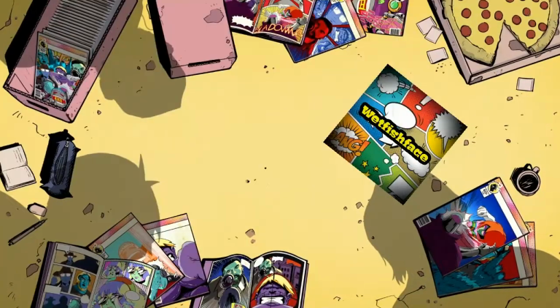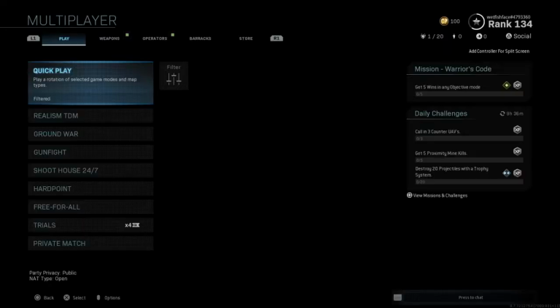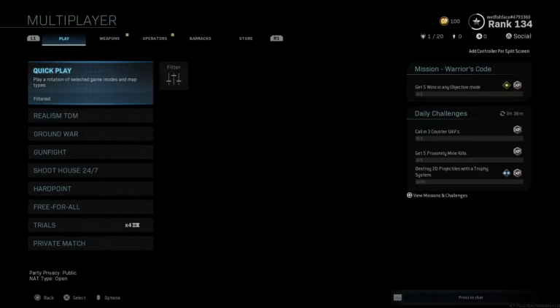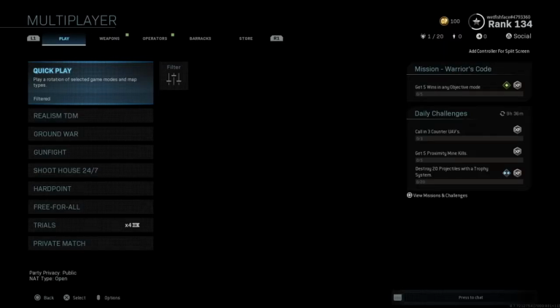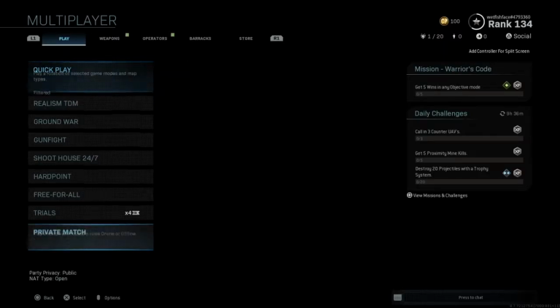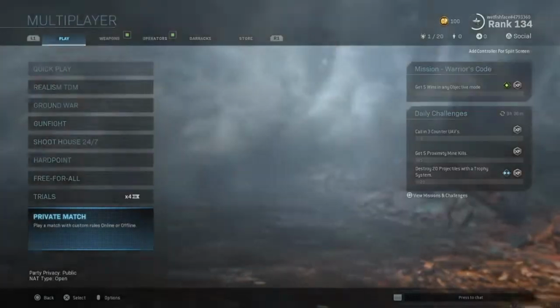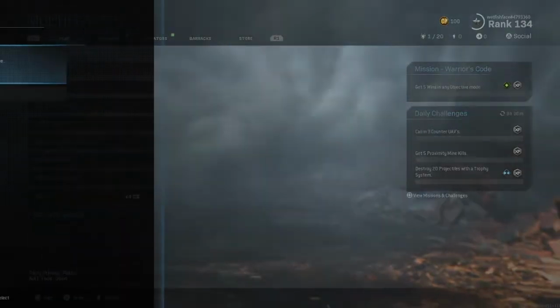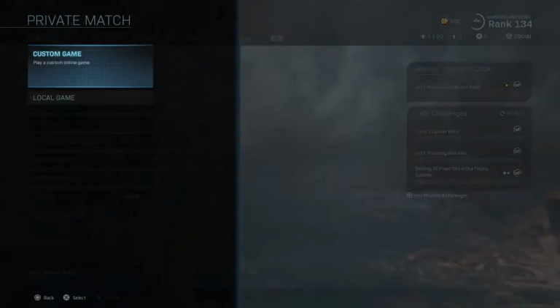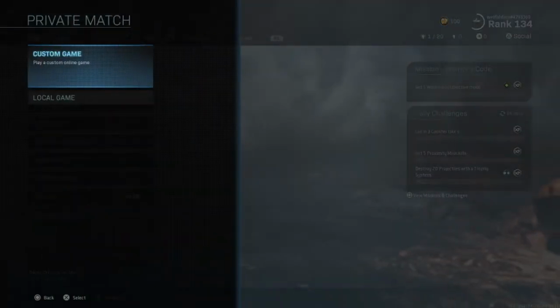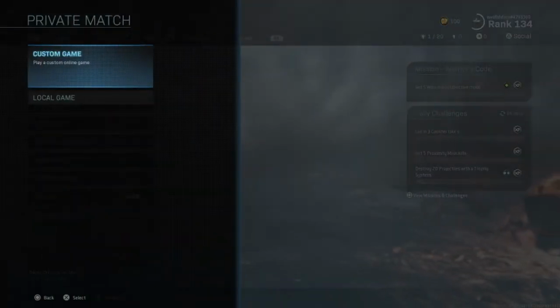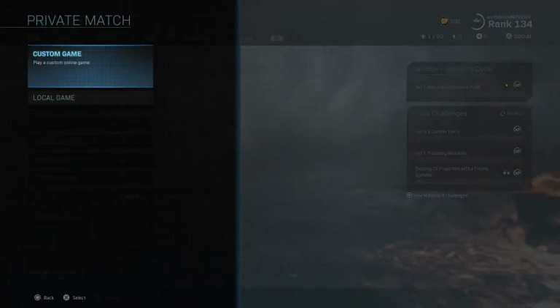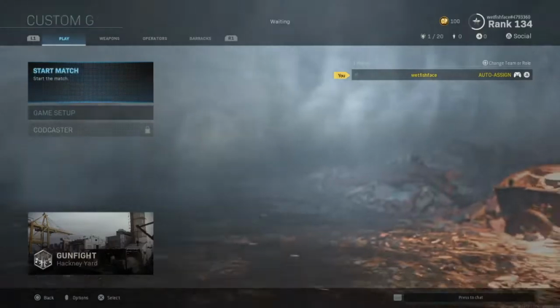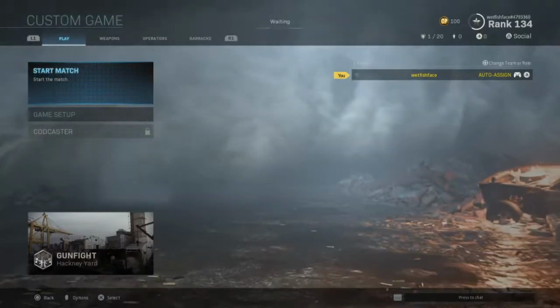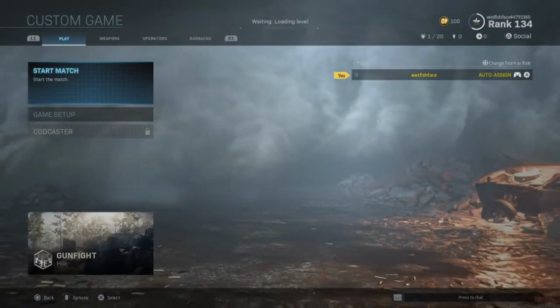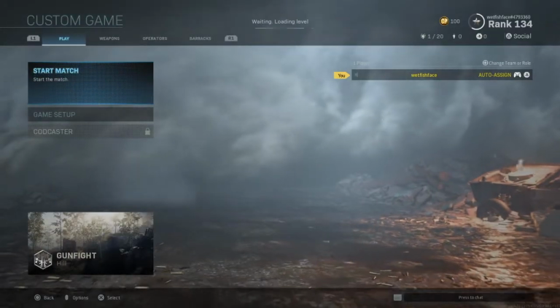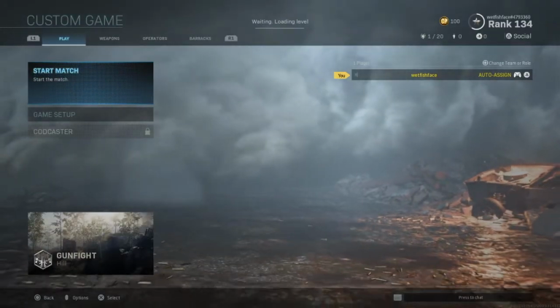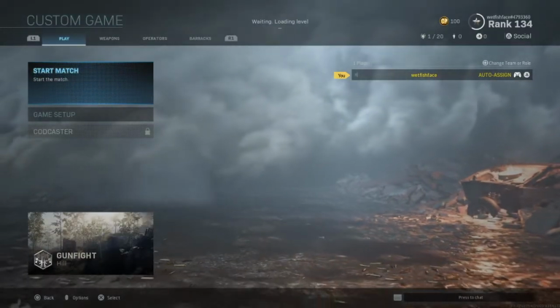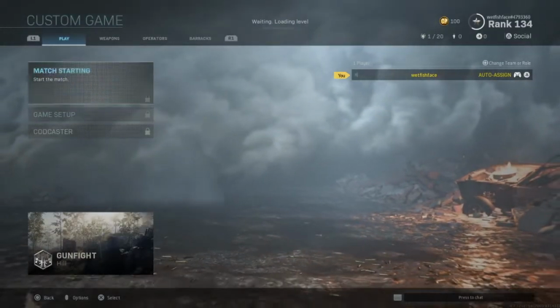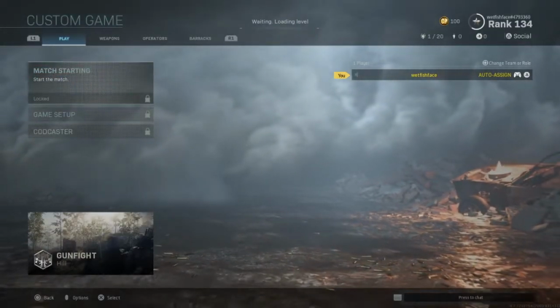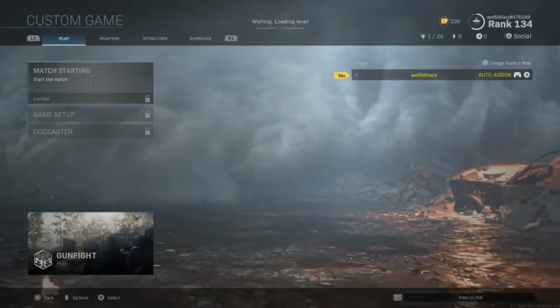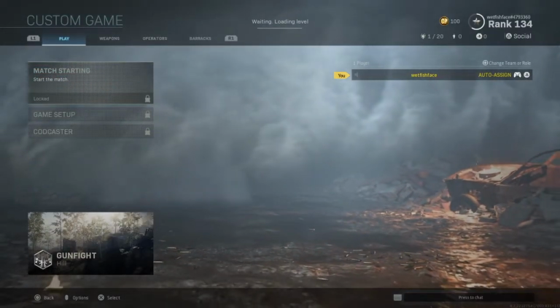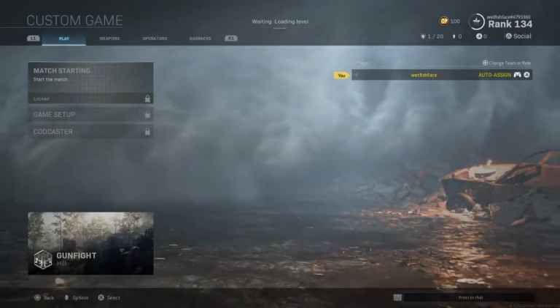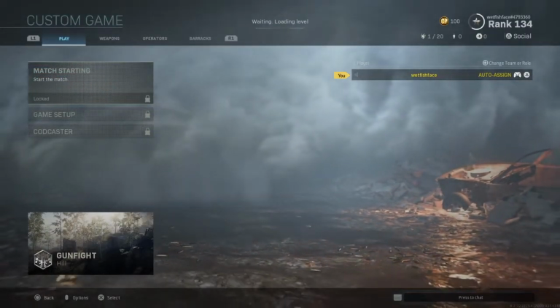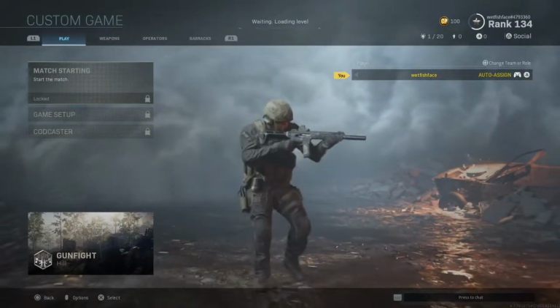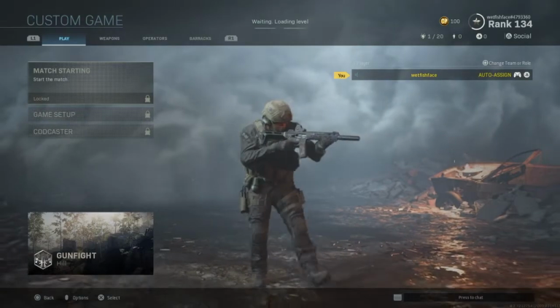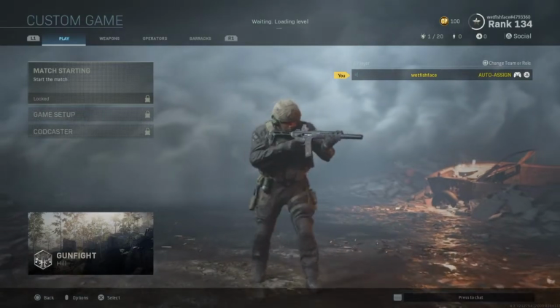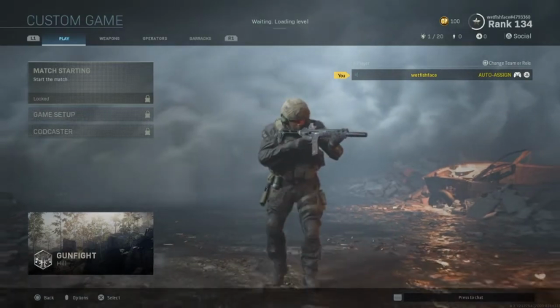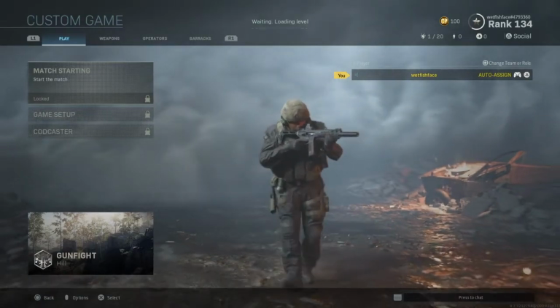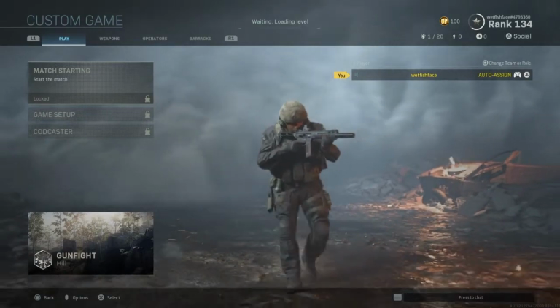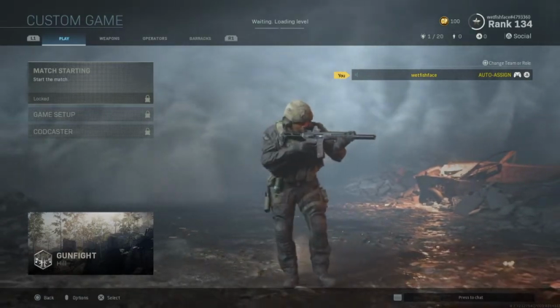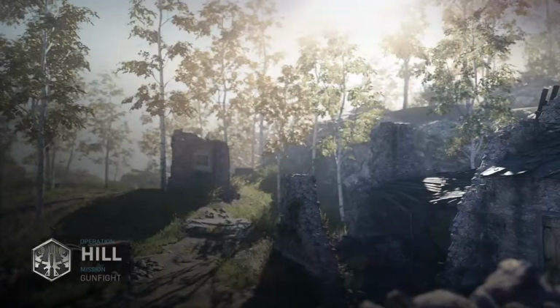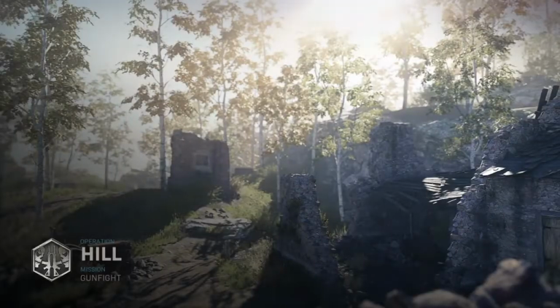Hello guys and girls, how you doing and how you been? We're back with some more Modern Warfare. This is a fun little one — this is the Predator Easter egg. What you do is go to custom games, choose Gunfire.